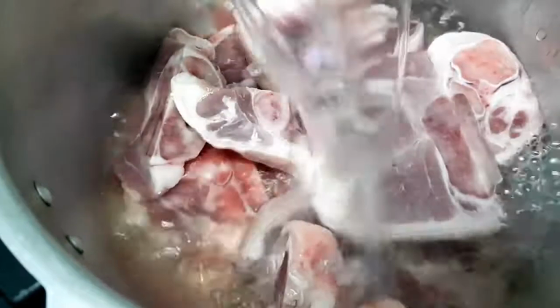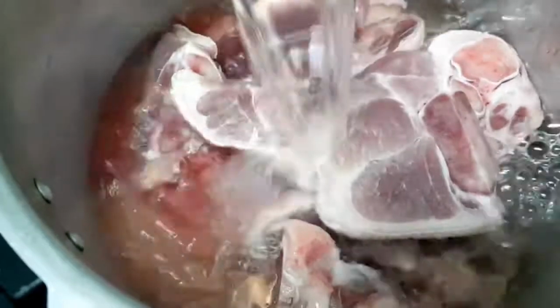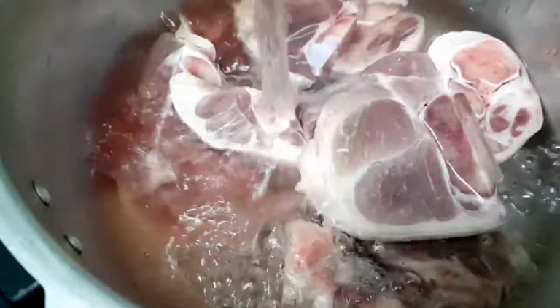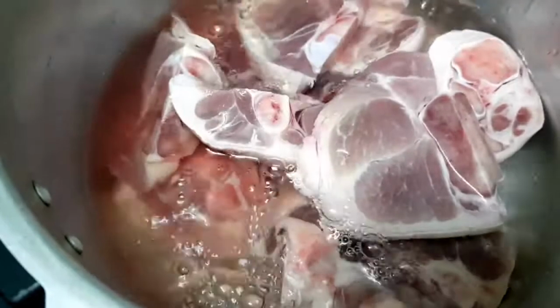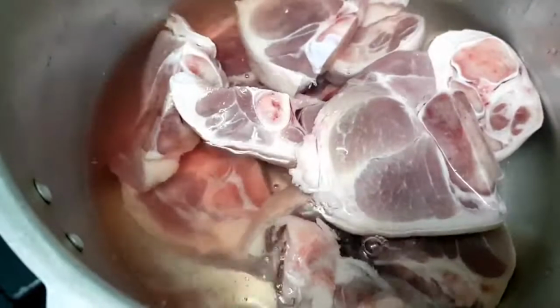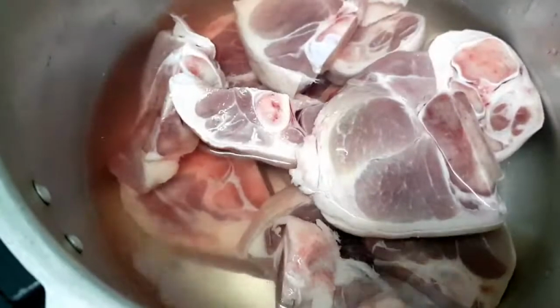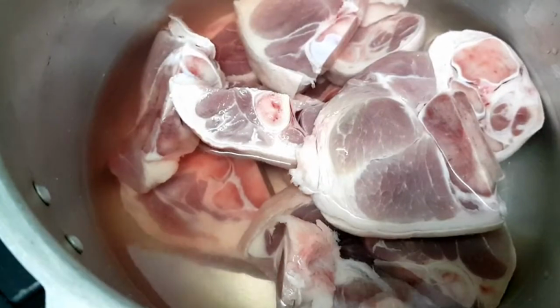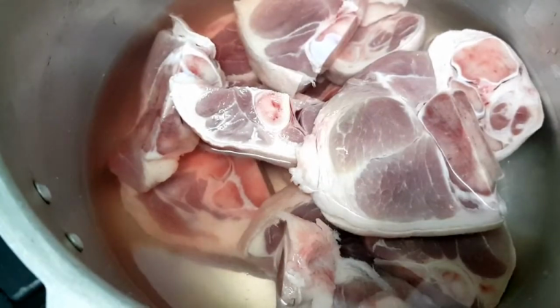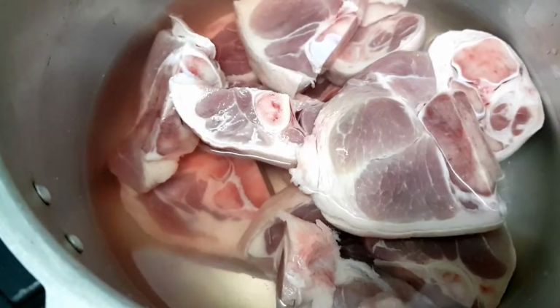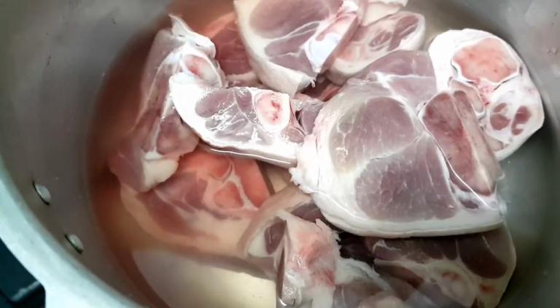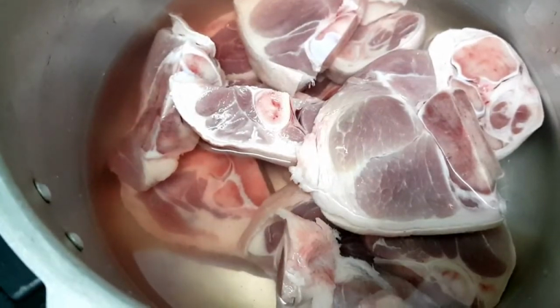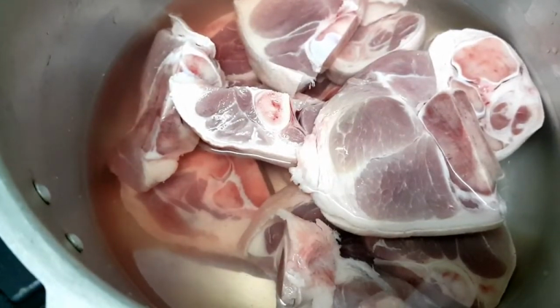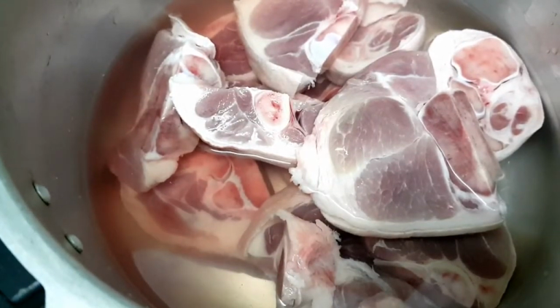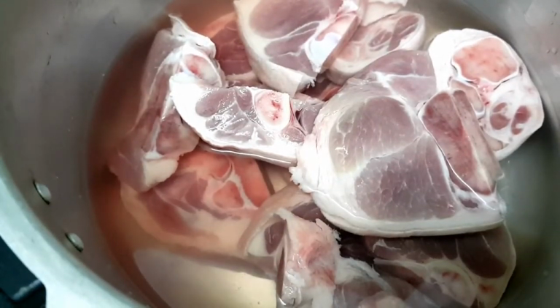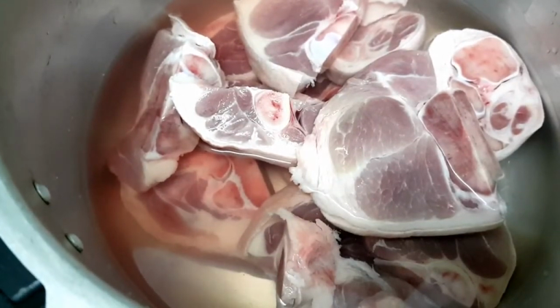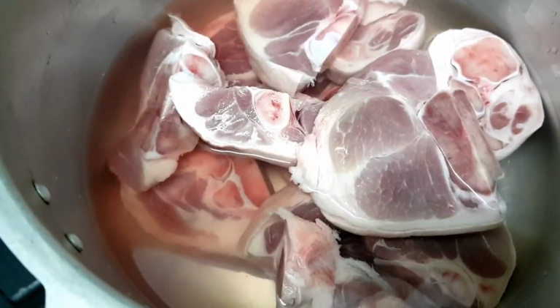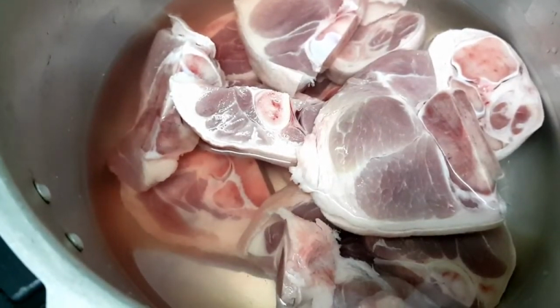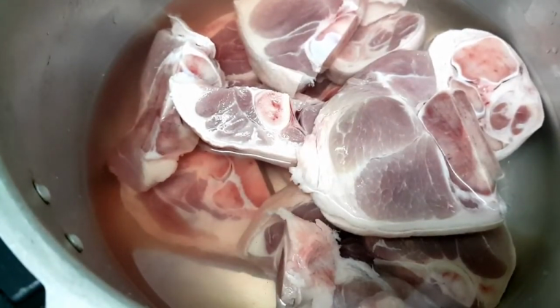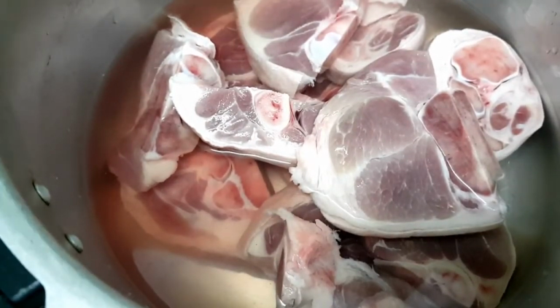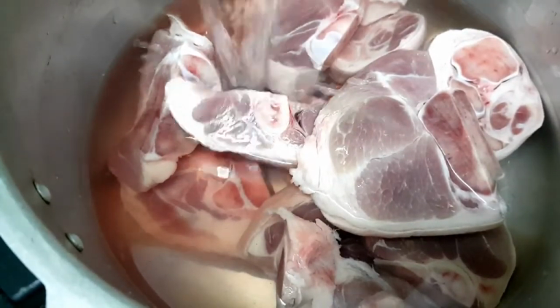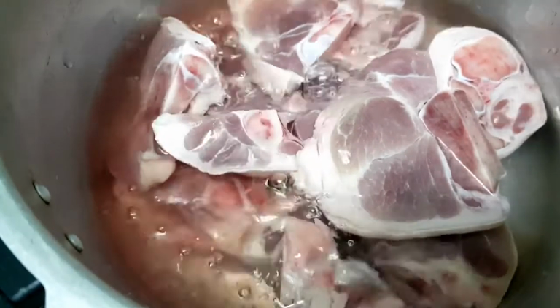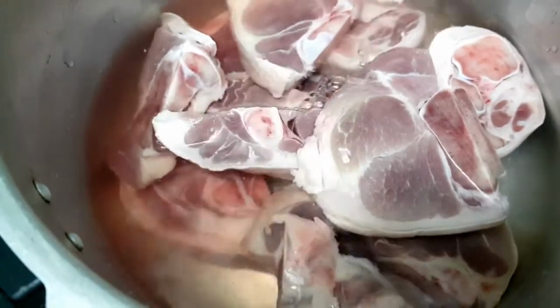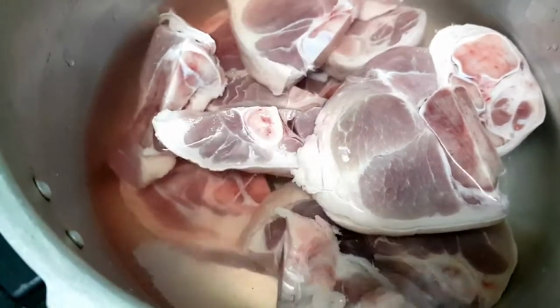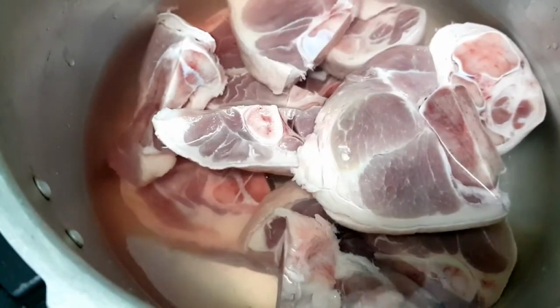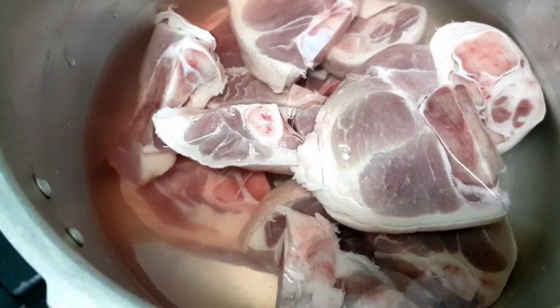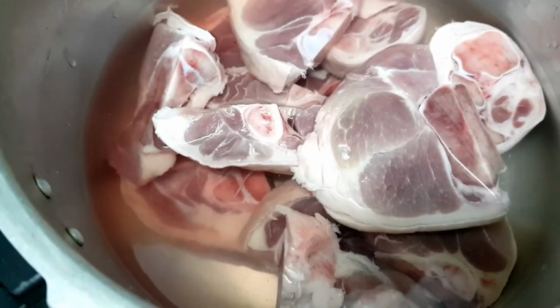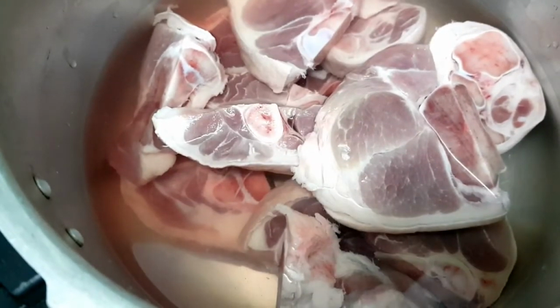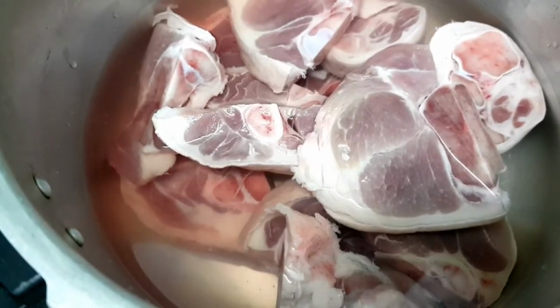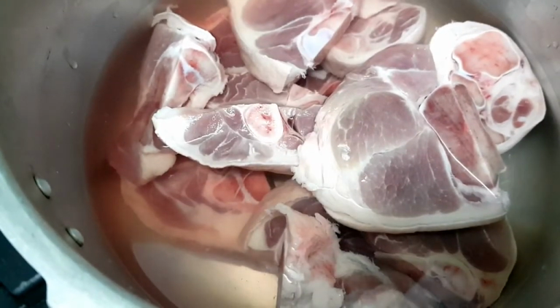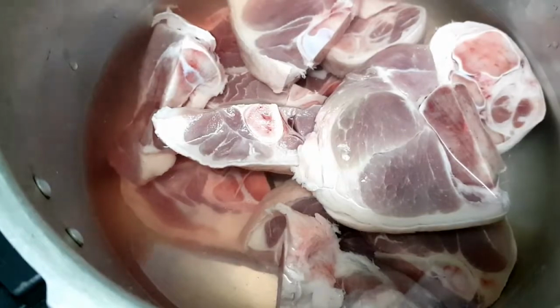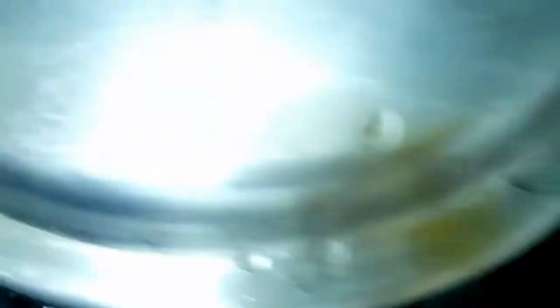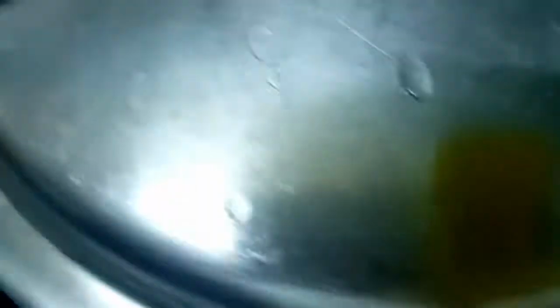The first thing we need to do is soften the pork. We can use a pressure cooker to save time and to make the pork tender.